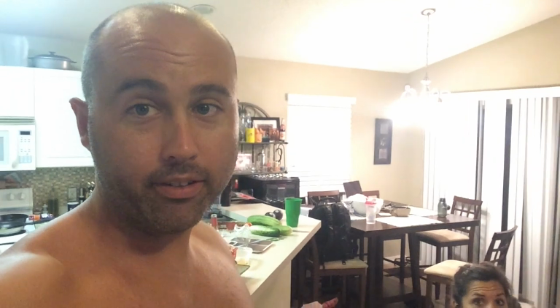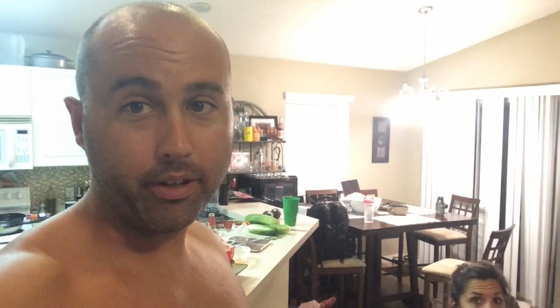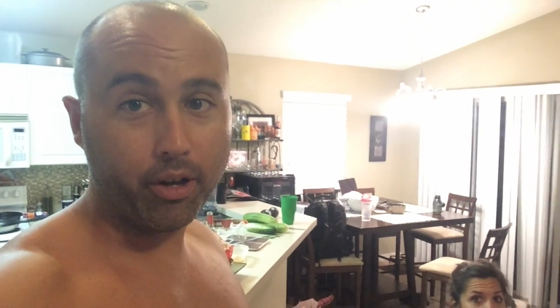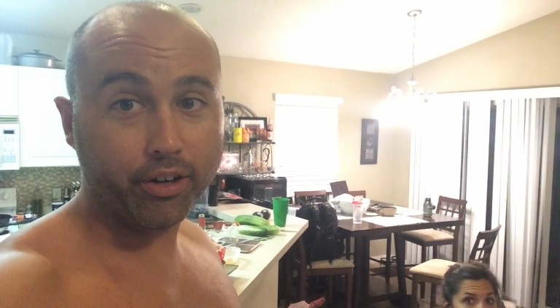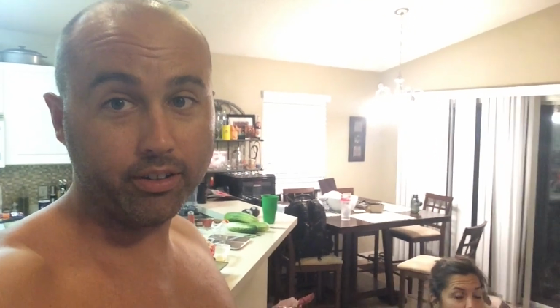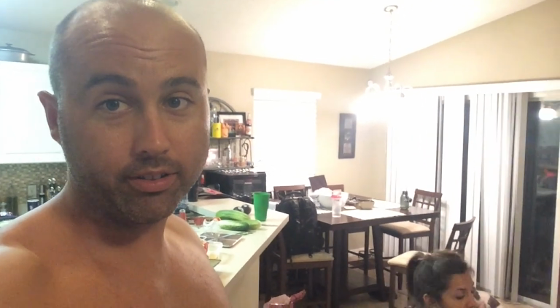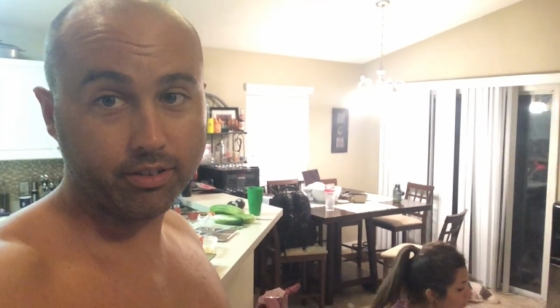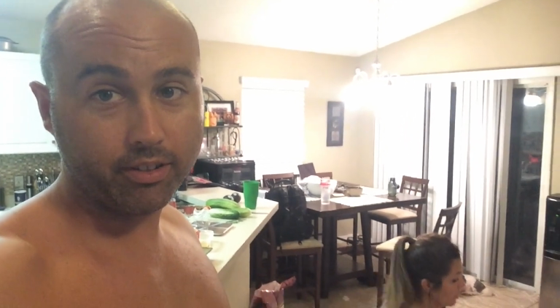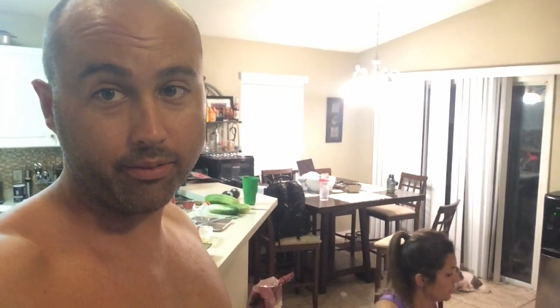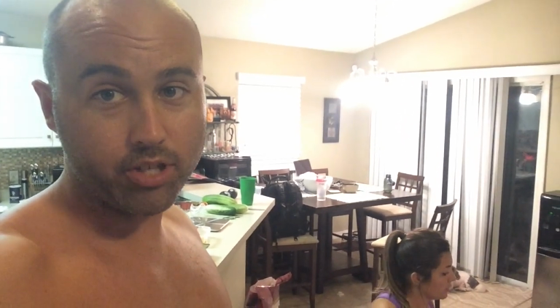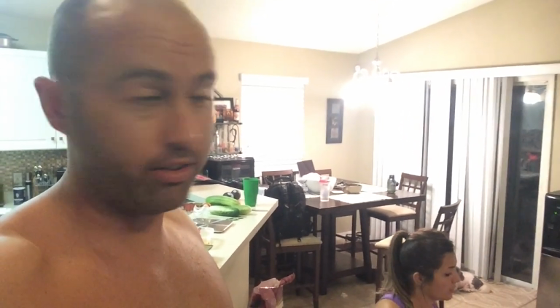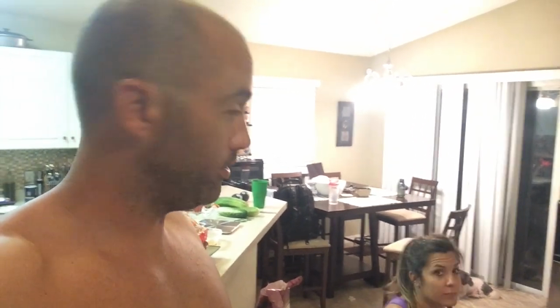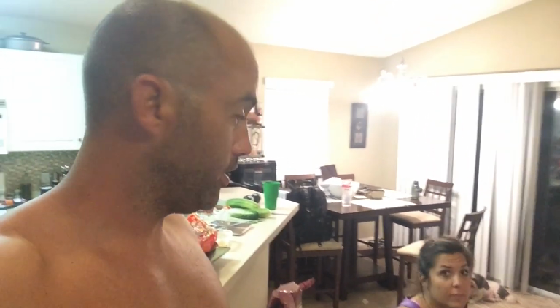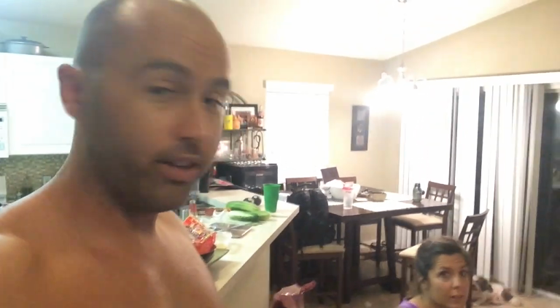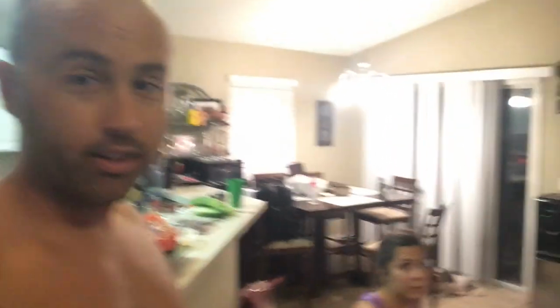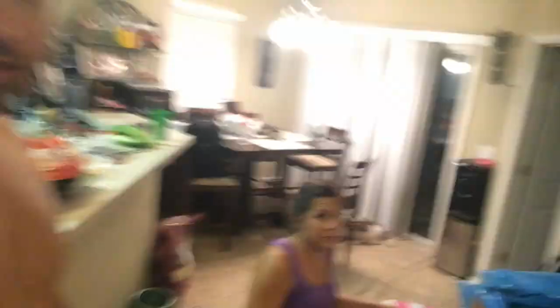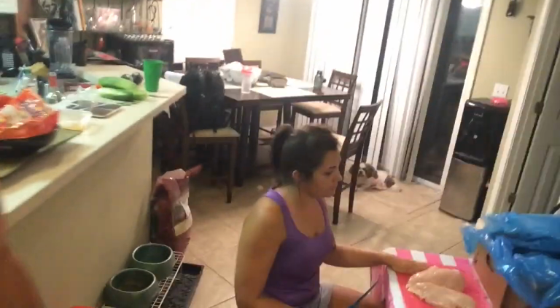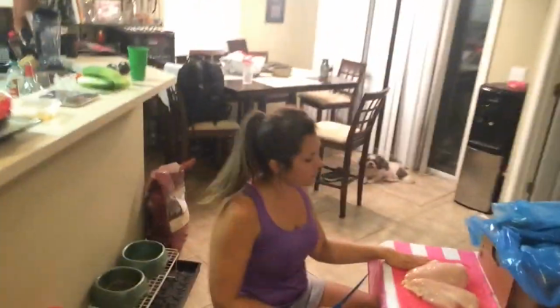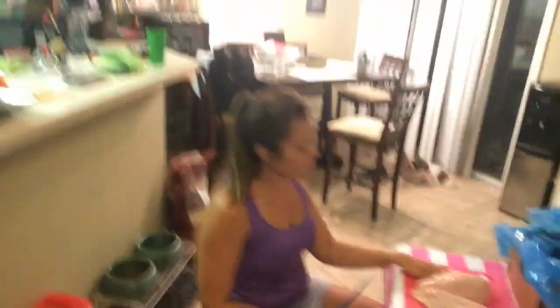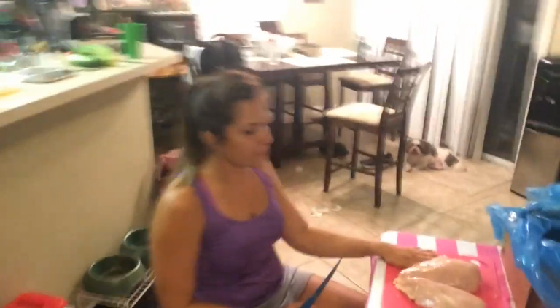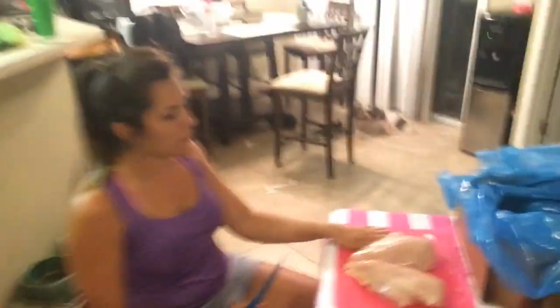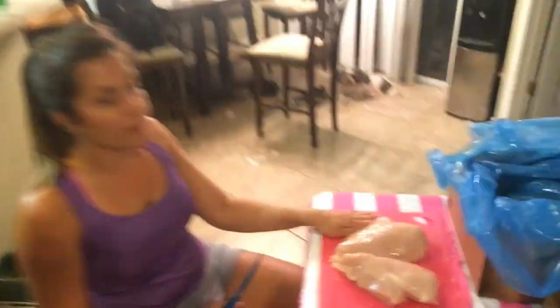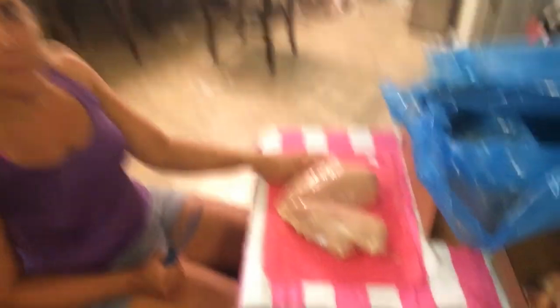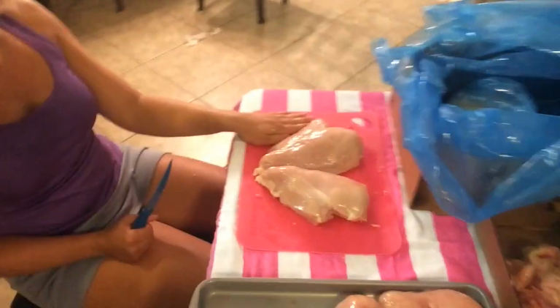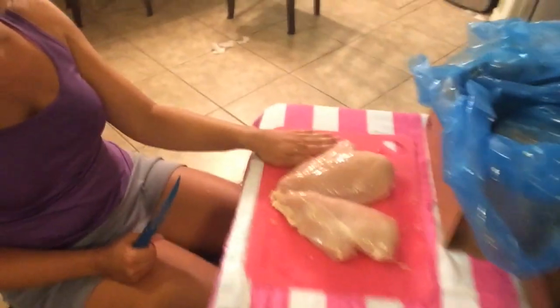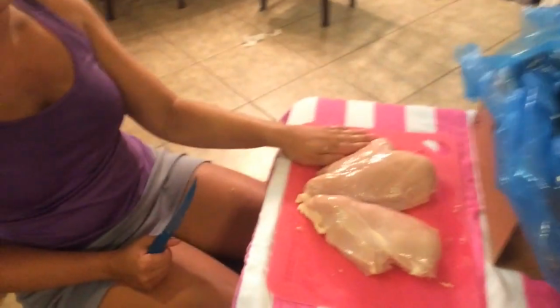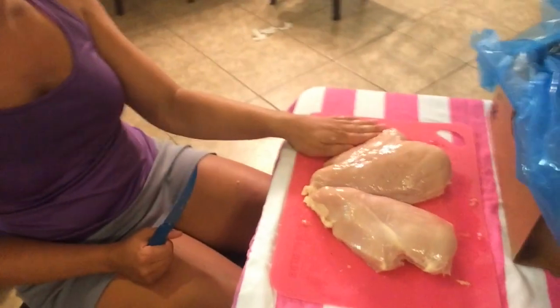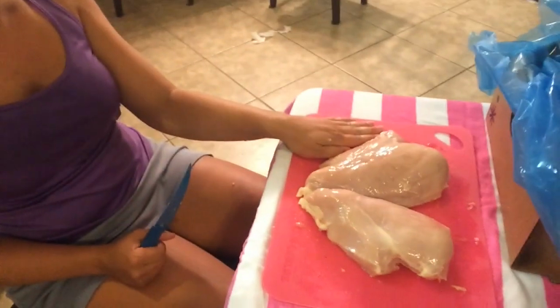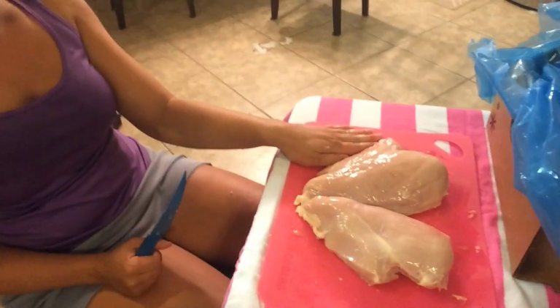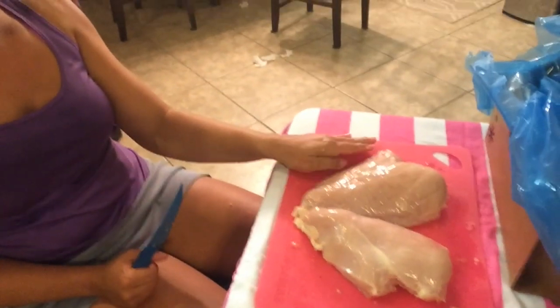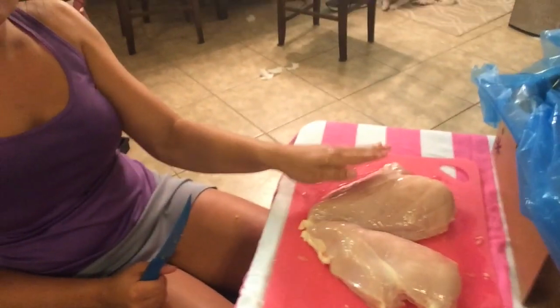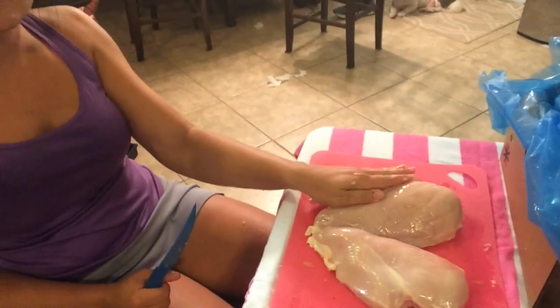I think Samantha bought turkeys instead of chickens. Look at this - those are huge!